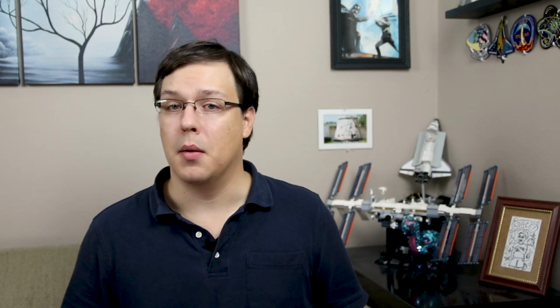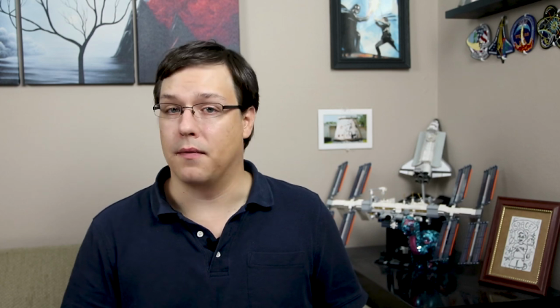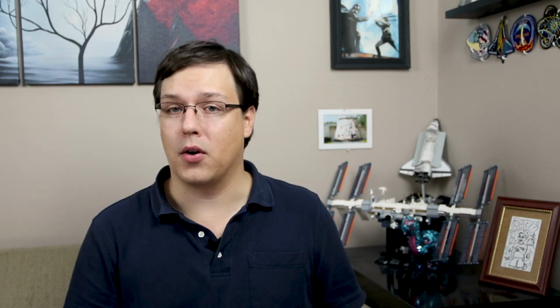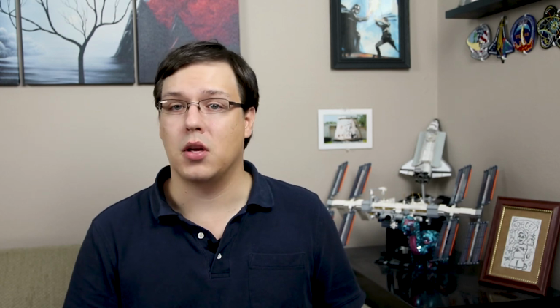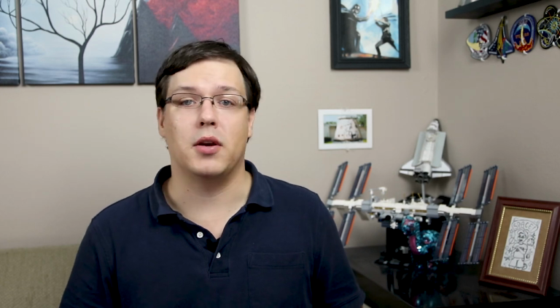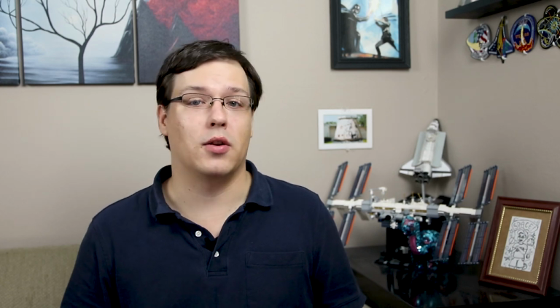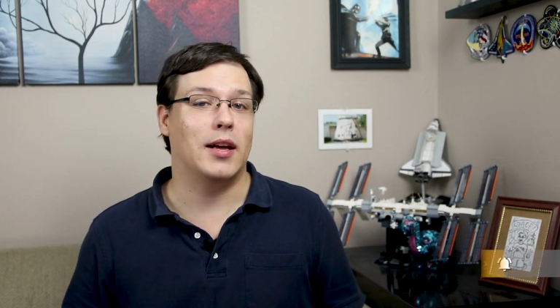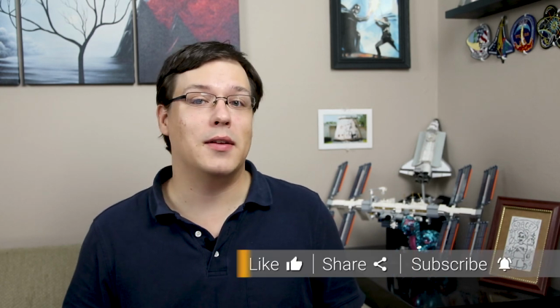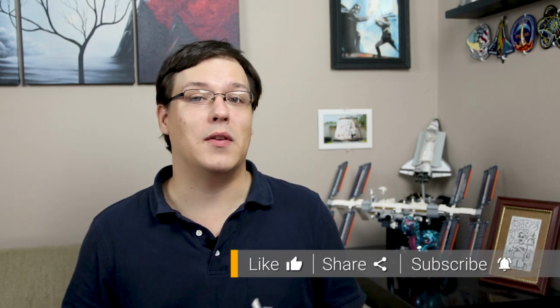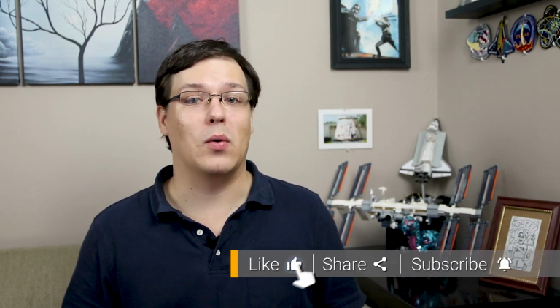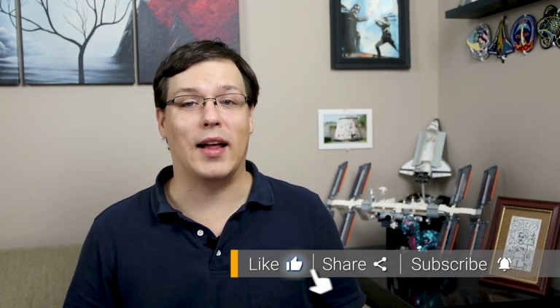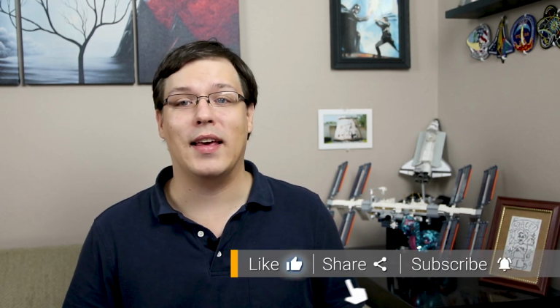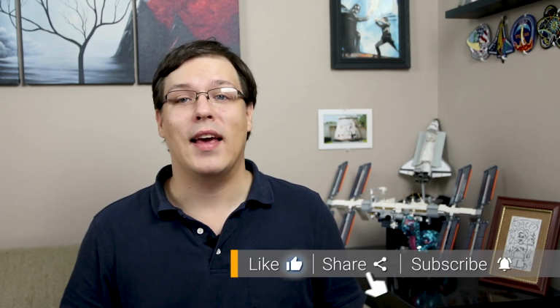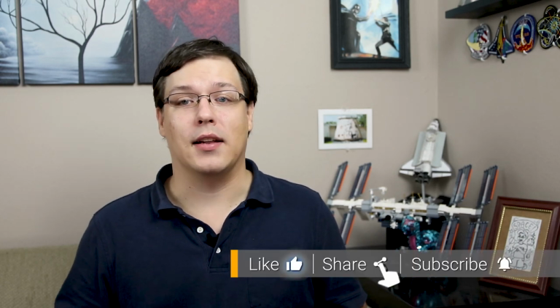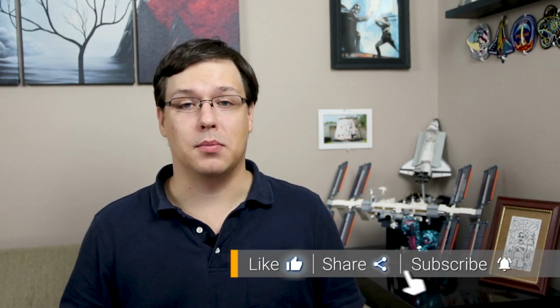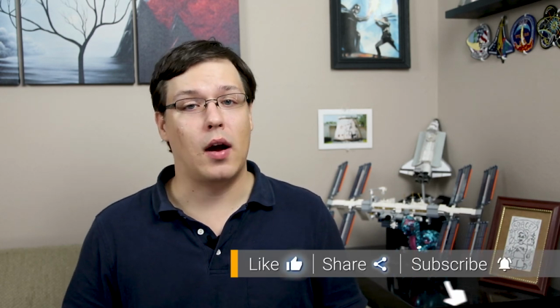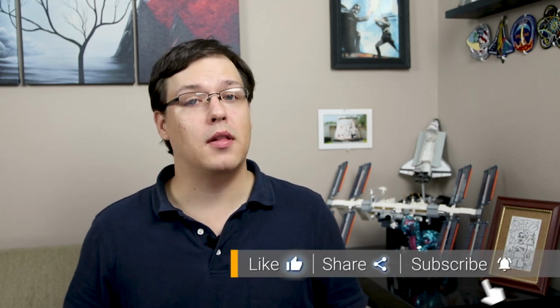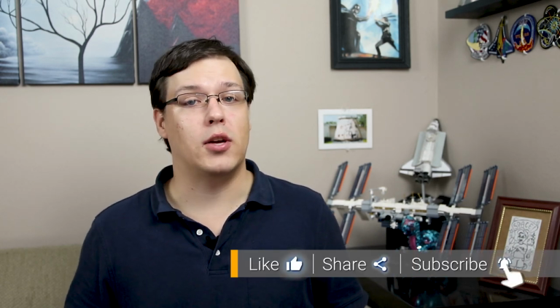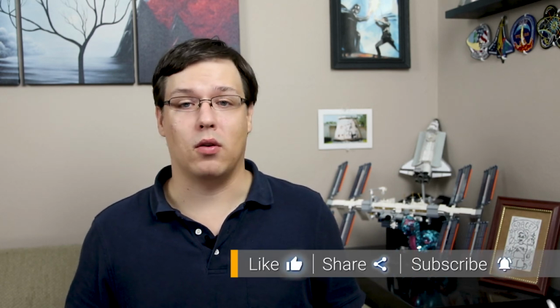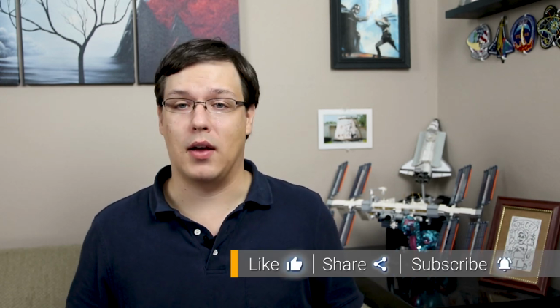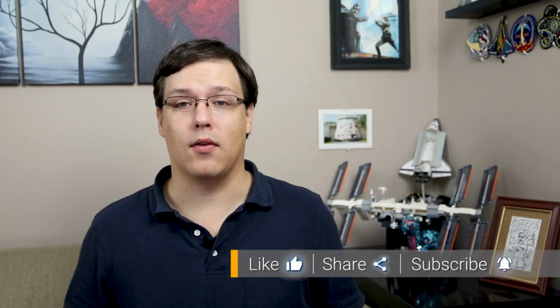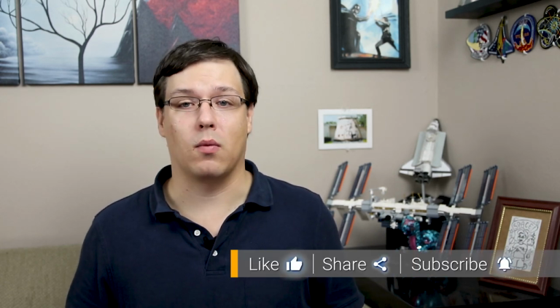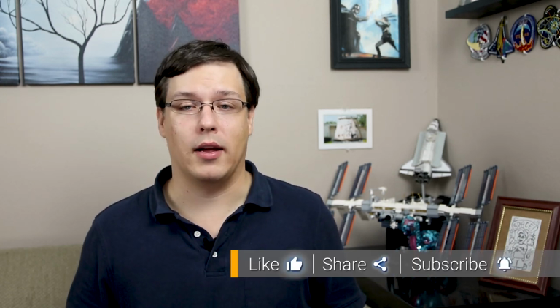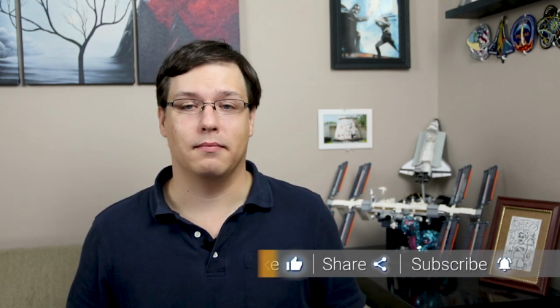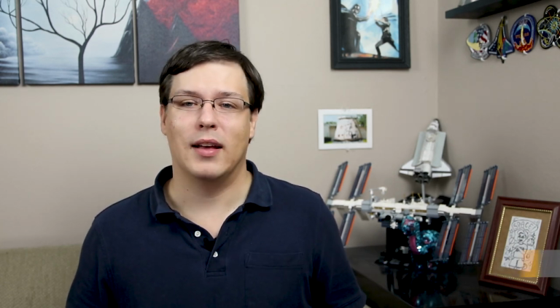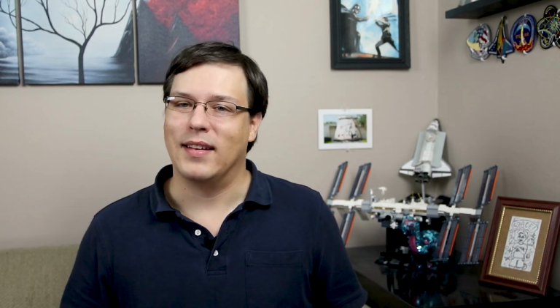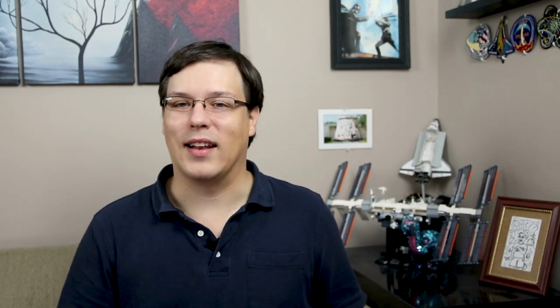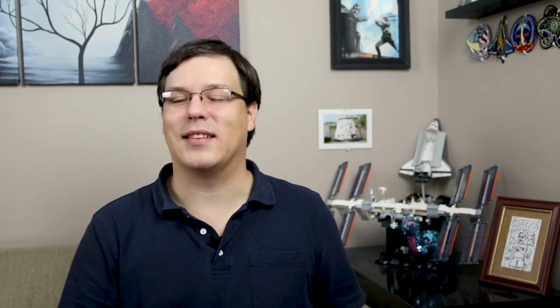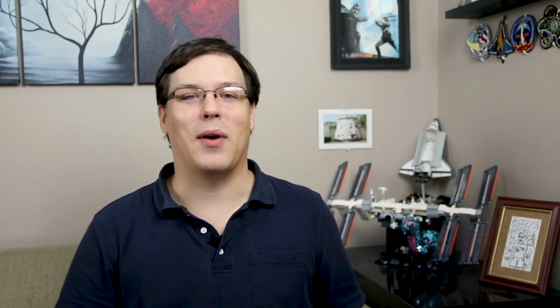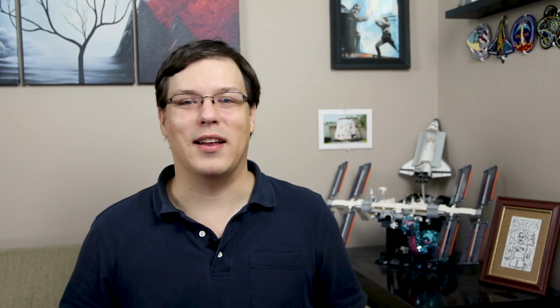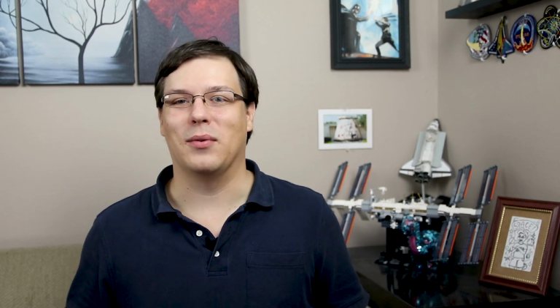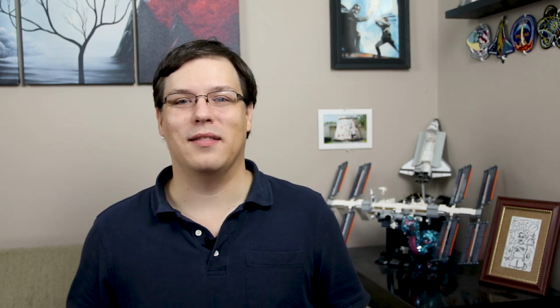But first, be sure to give this video a like and subscribe to the channel if you haven't already. Now let's get right into it.